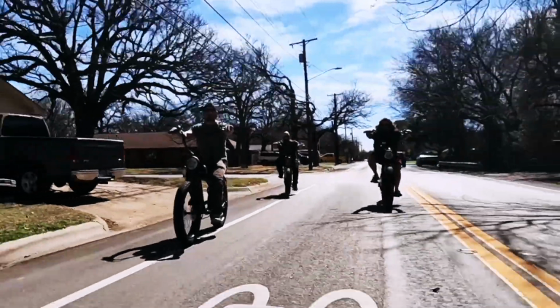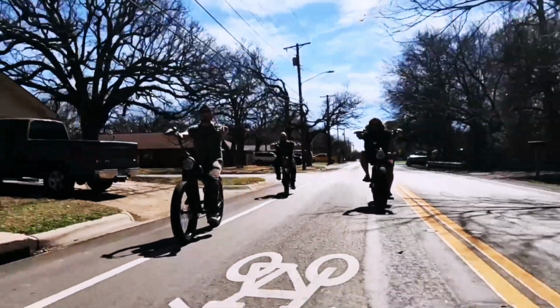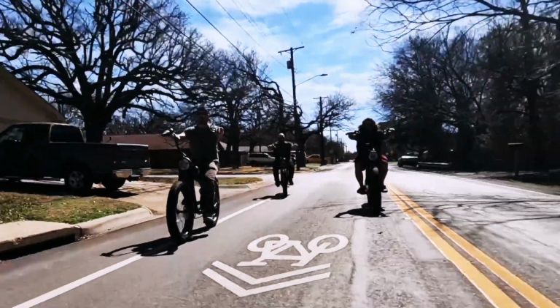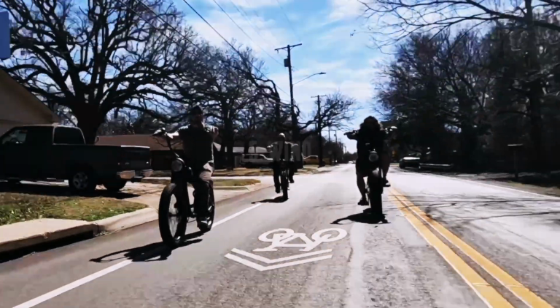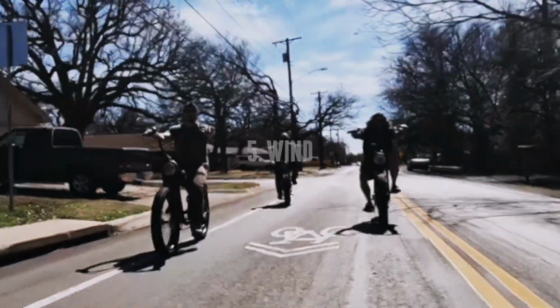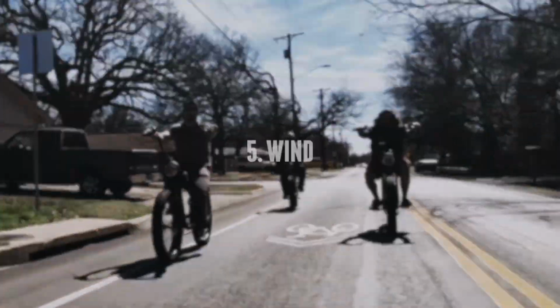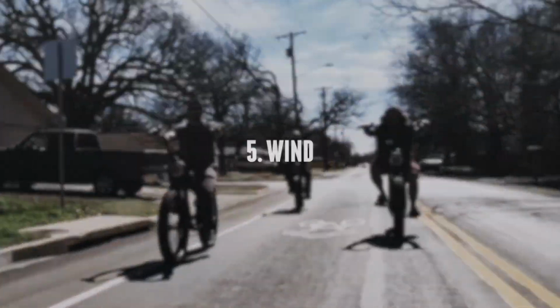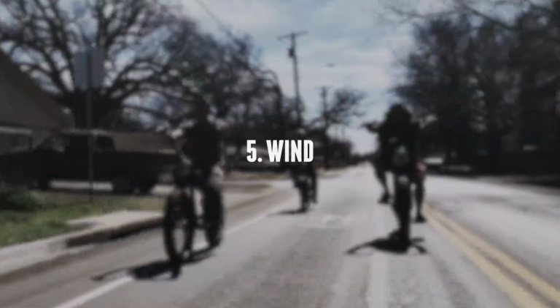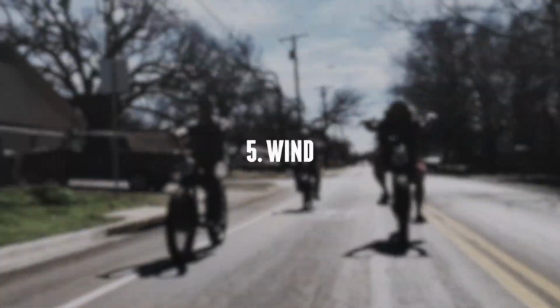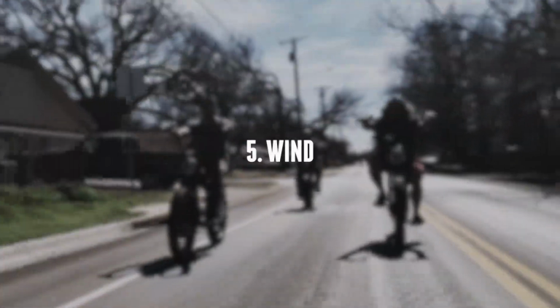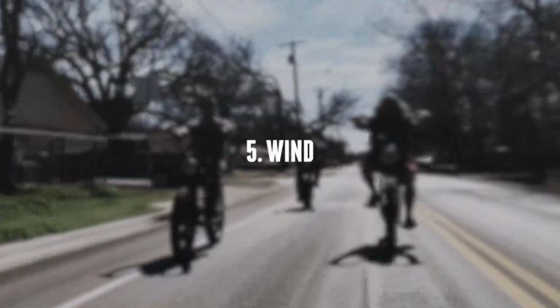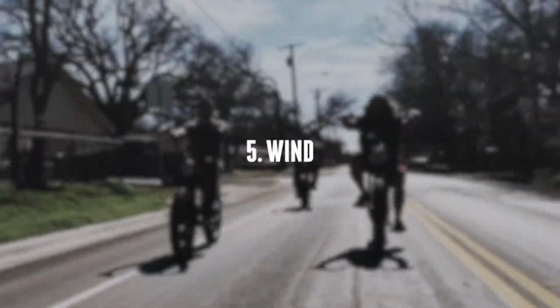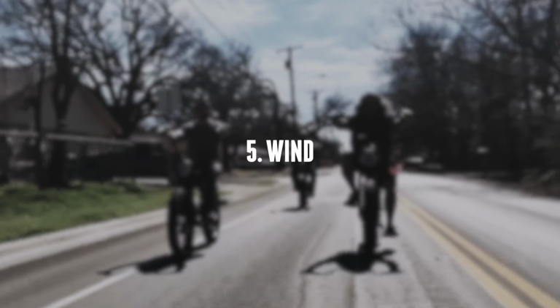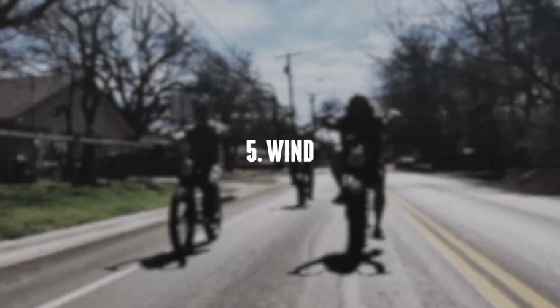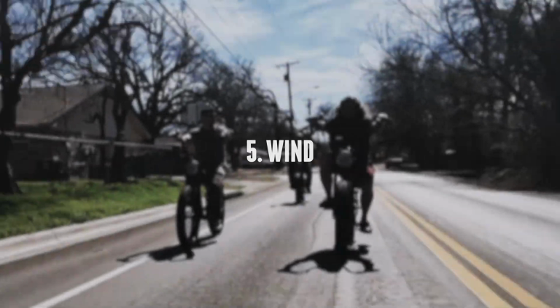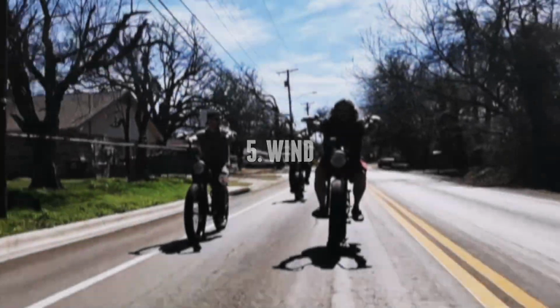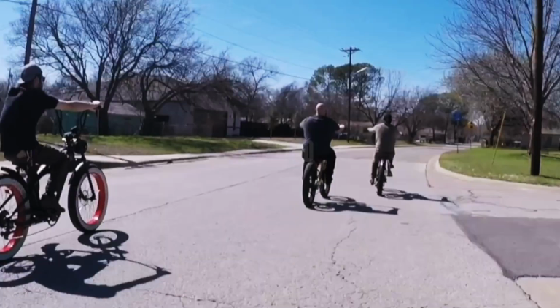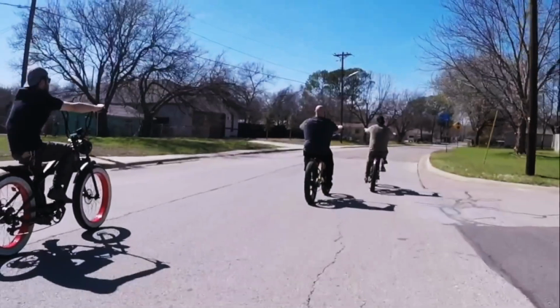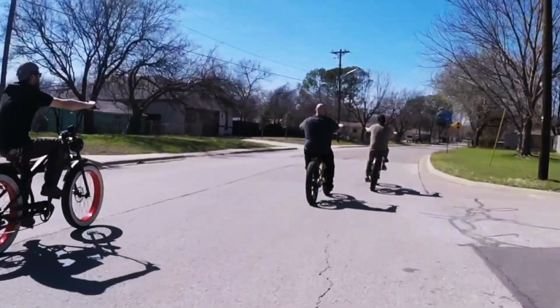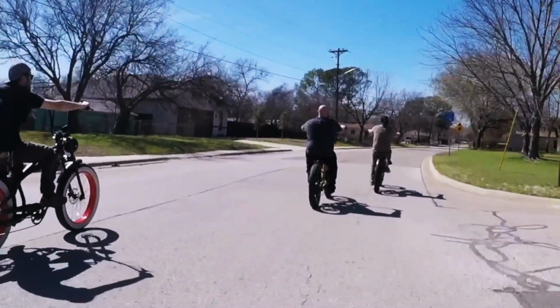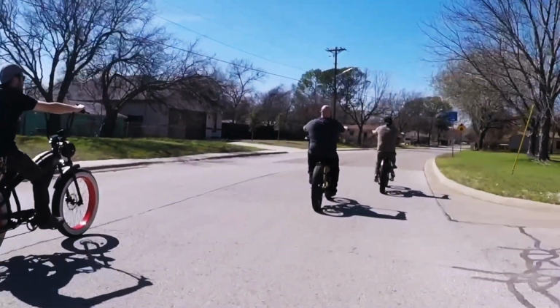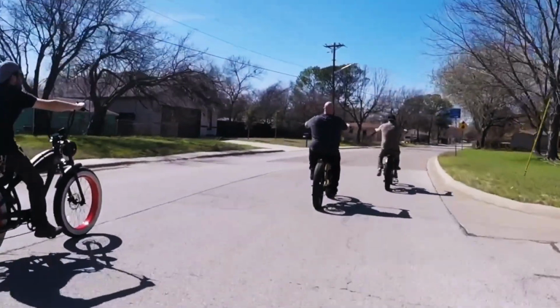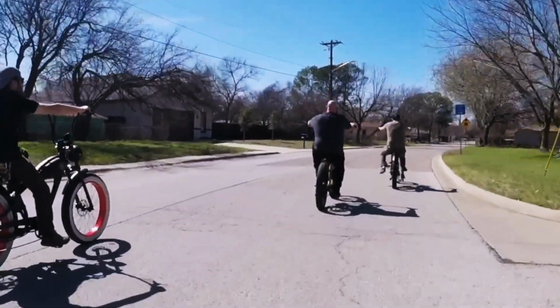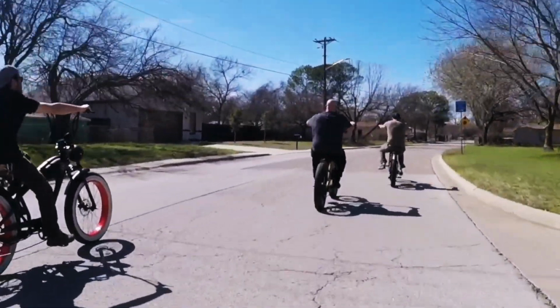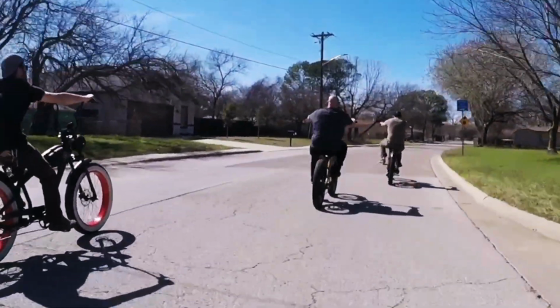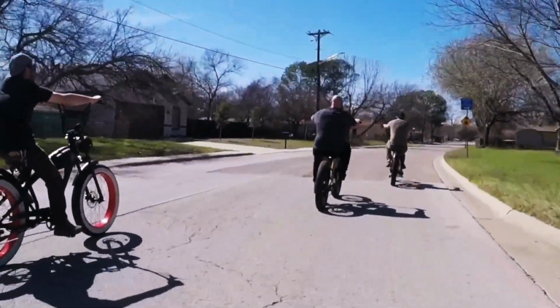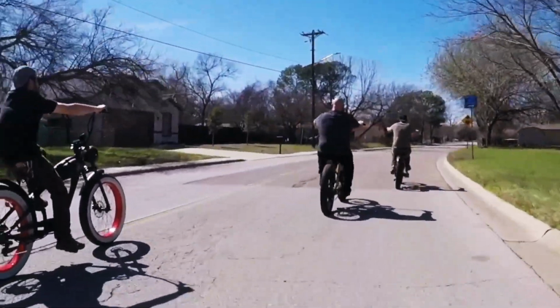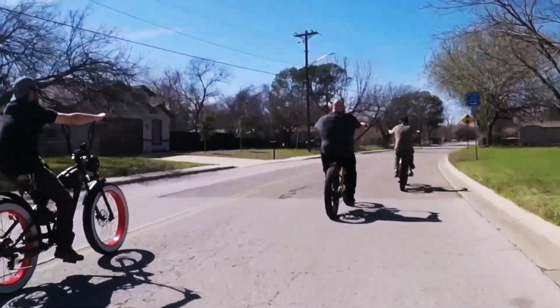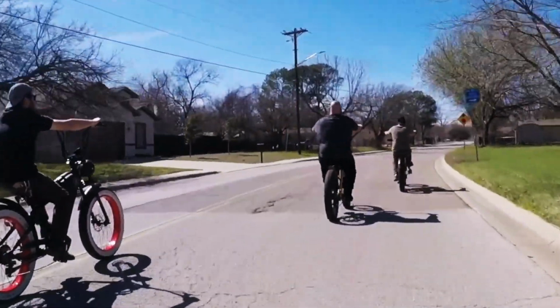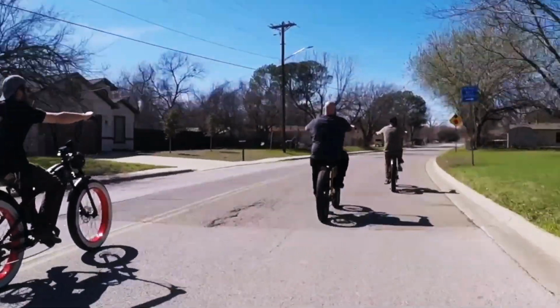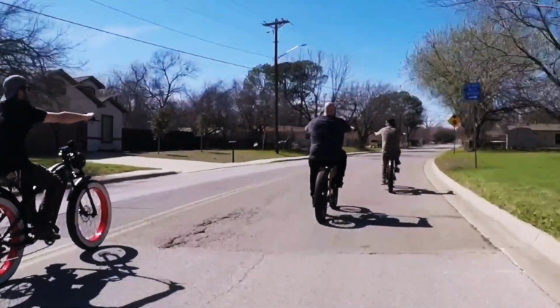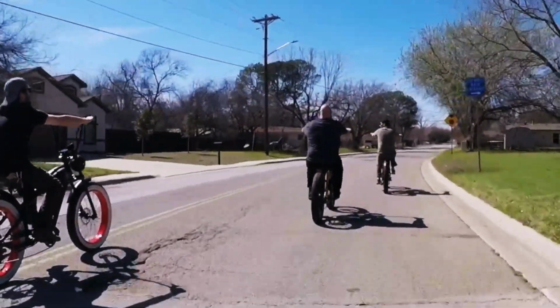Factor 5: Wind. If you're riding into the wind, you'll use more juice than having the wind at your back.